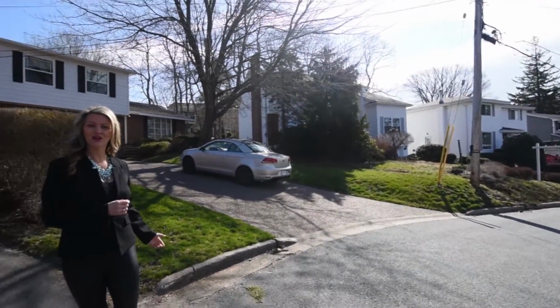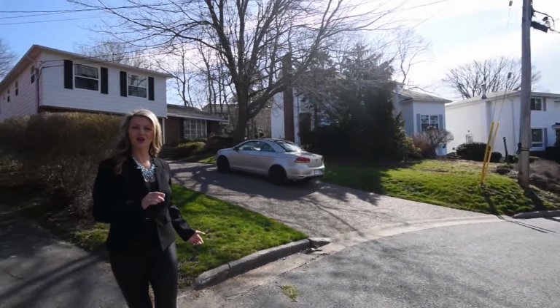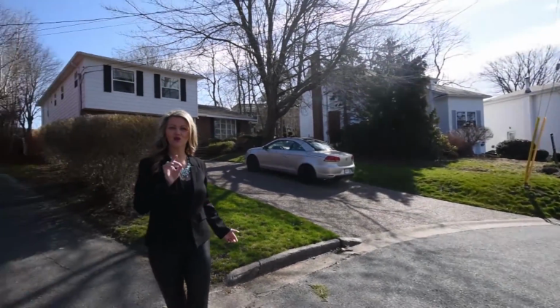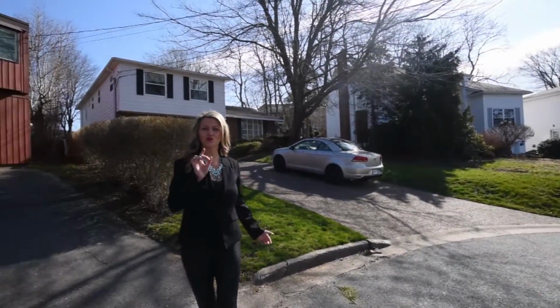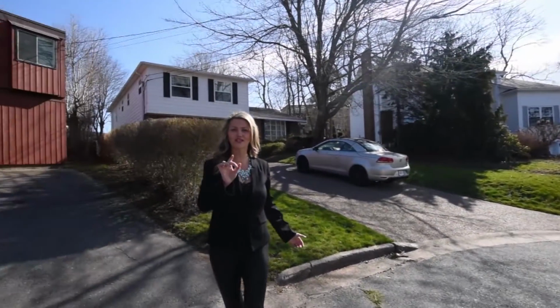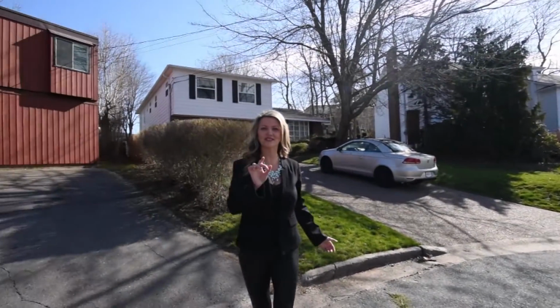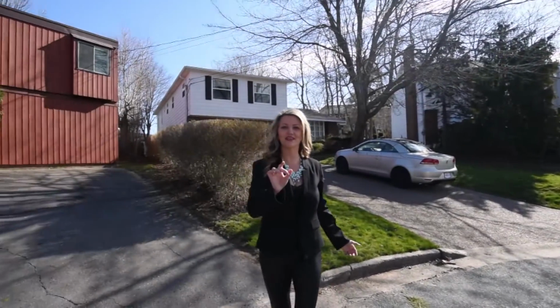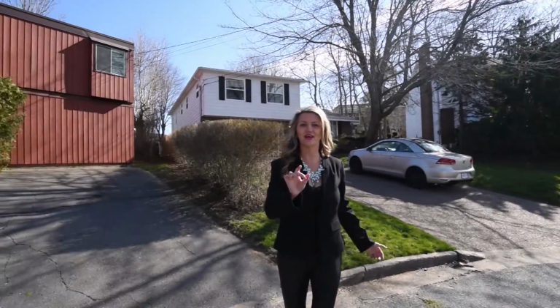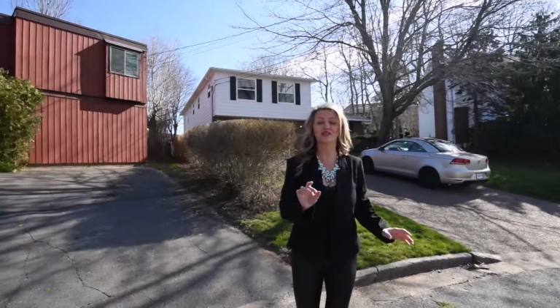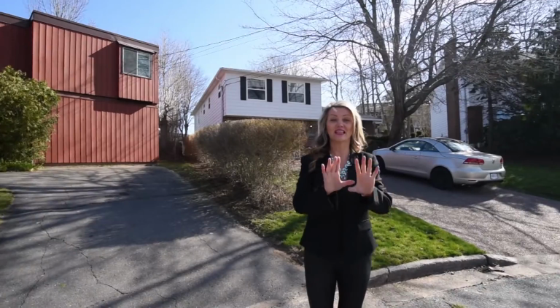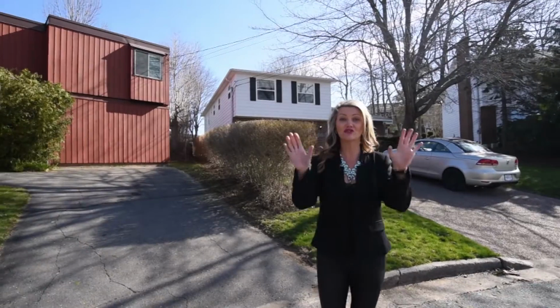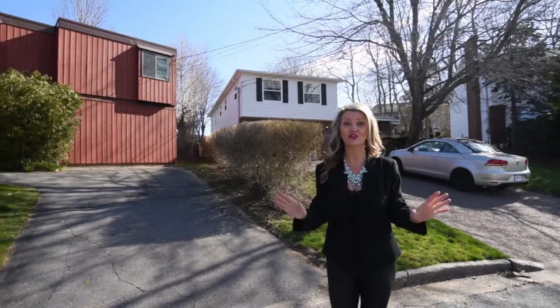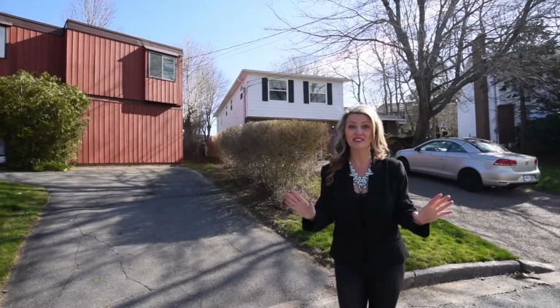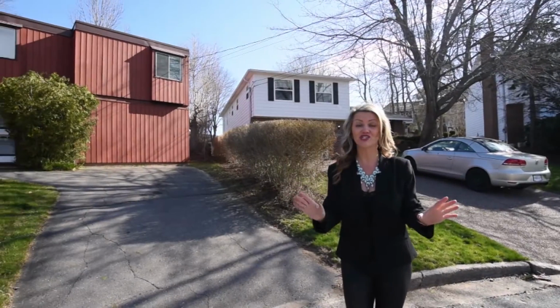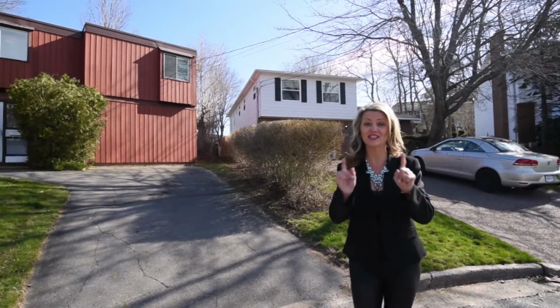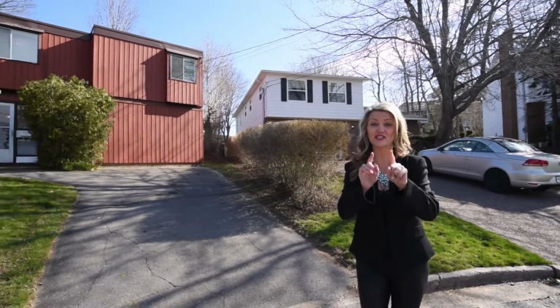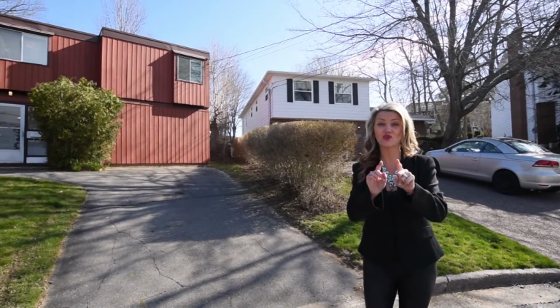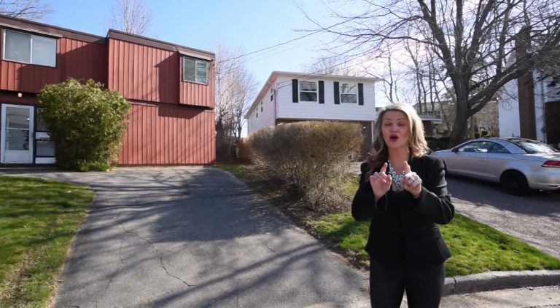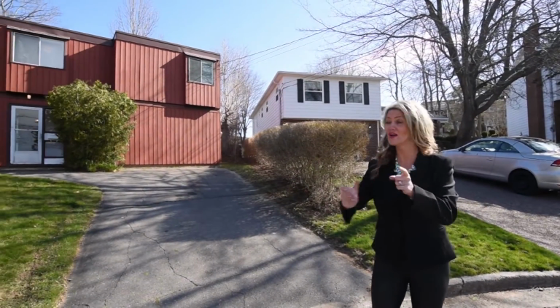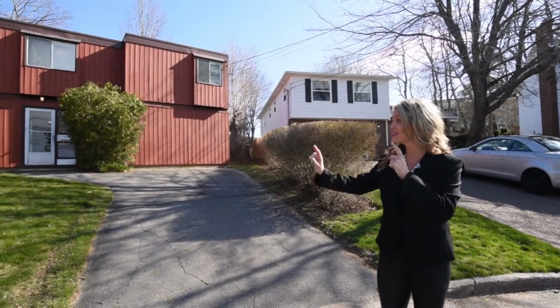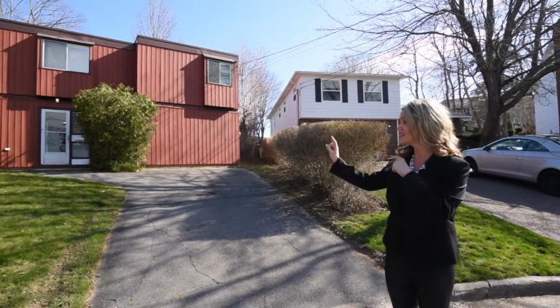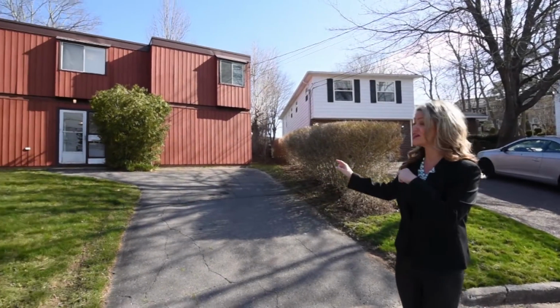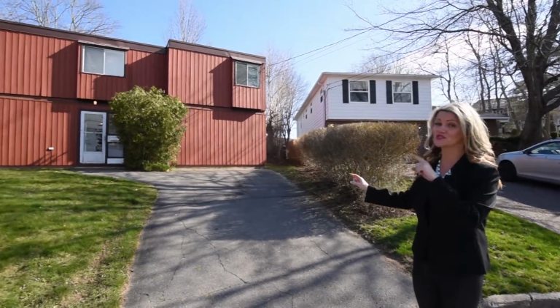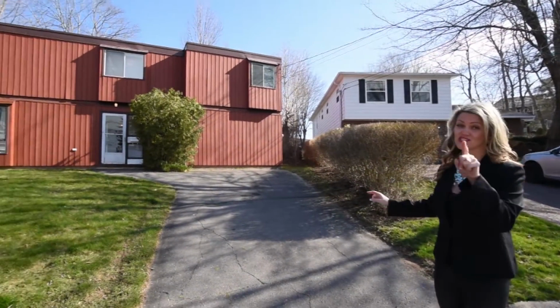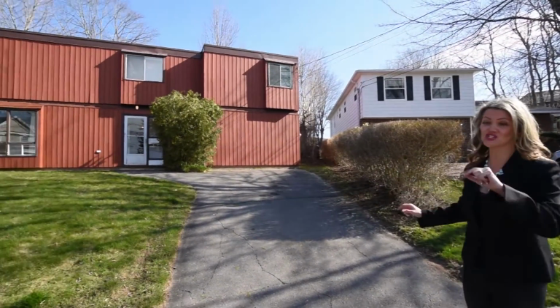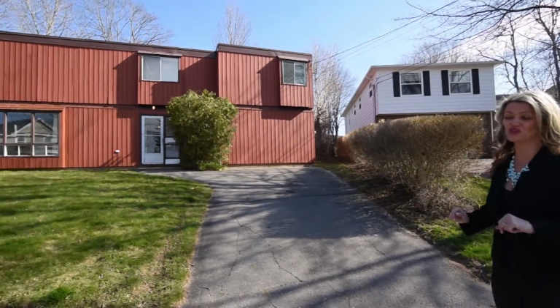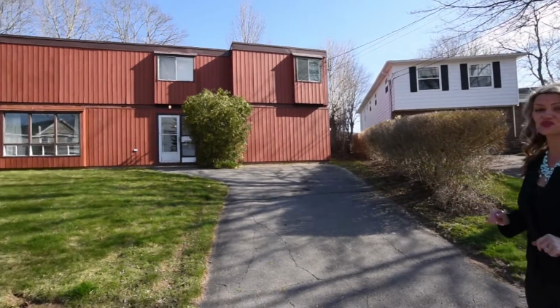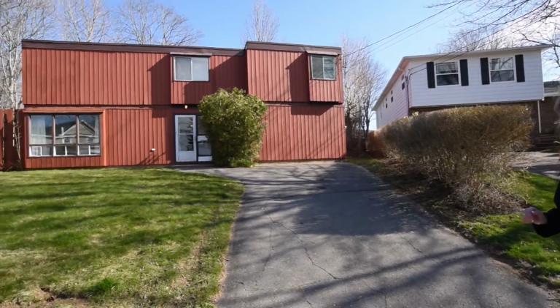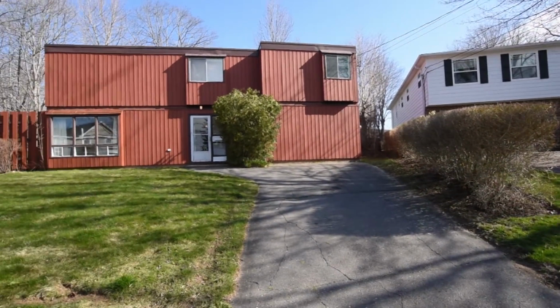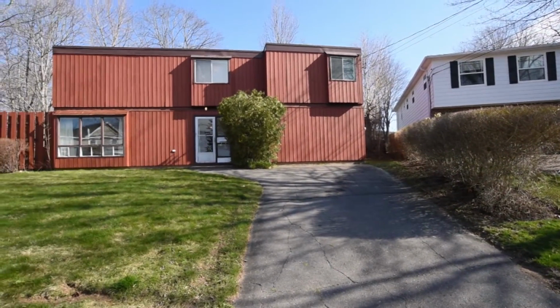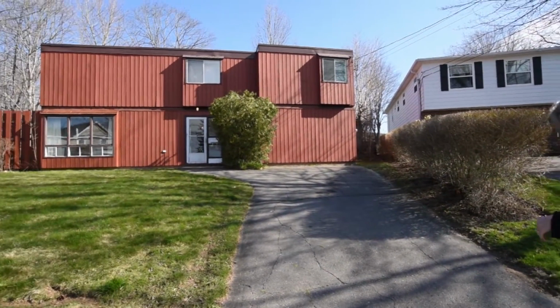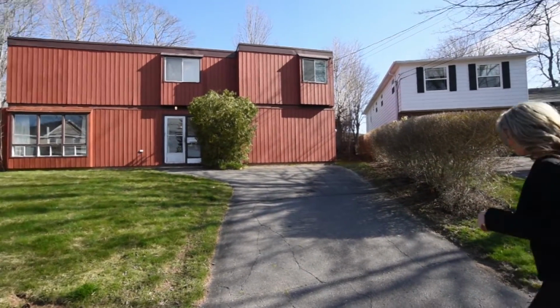Are you ready to see a house that's full of potential? Because if you are, this house is just for you. So come on and let's go.